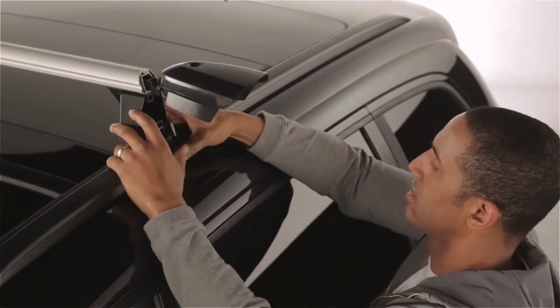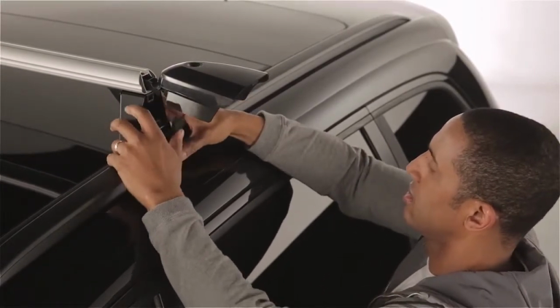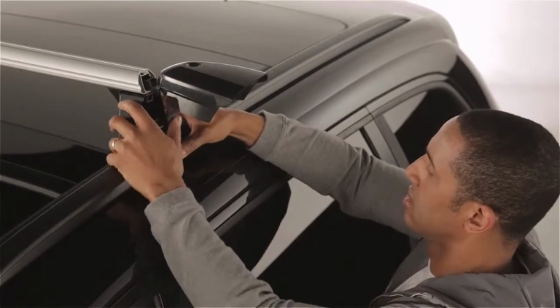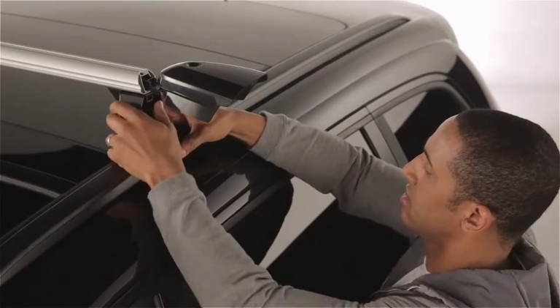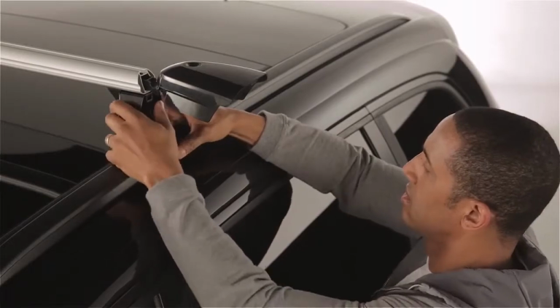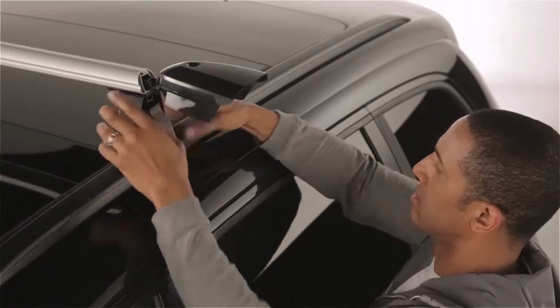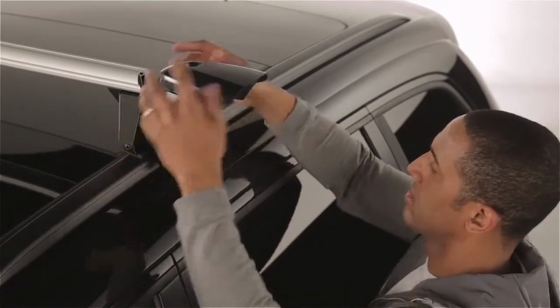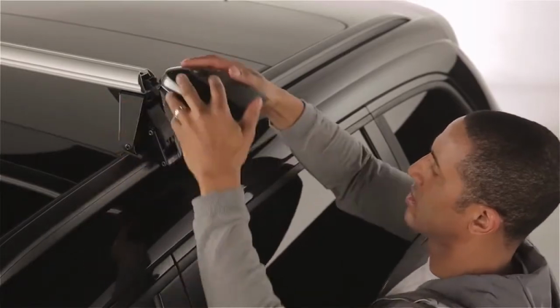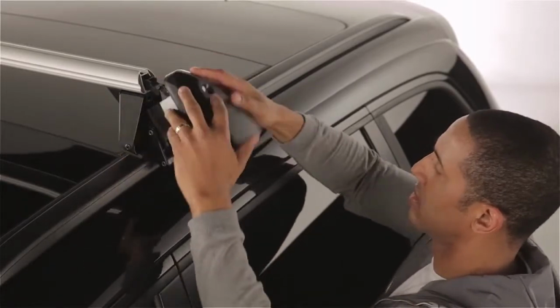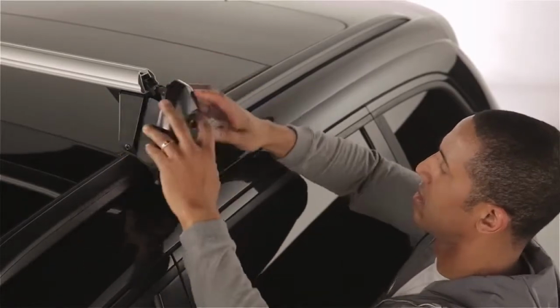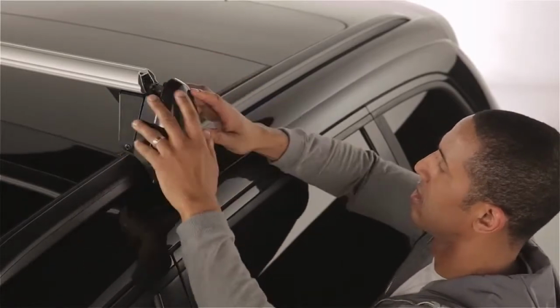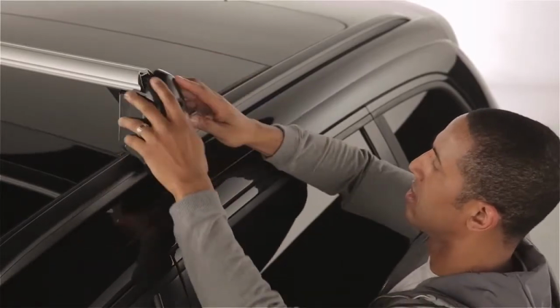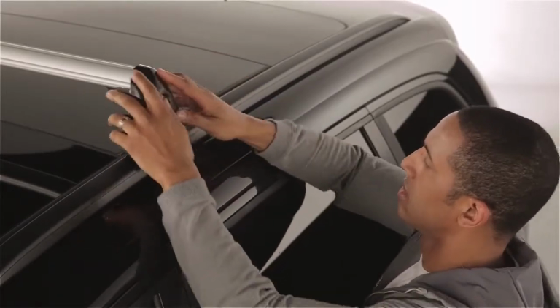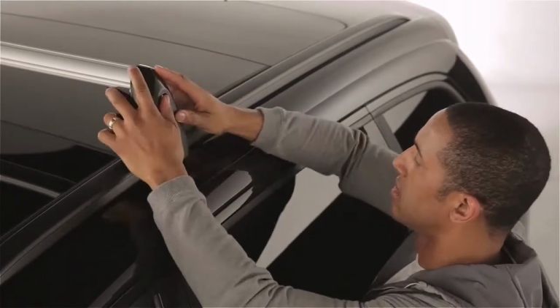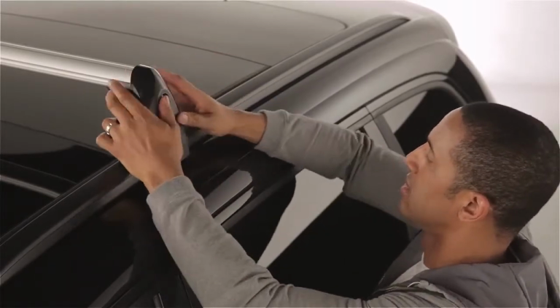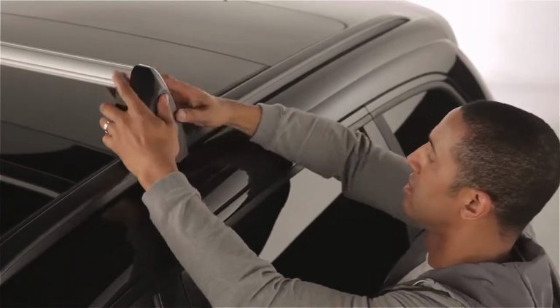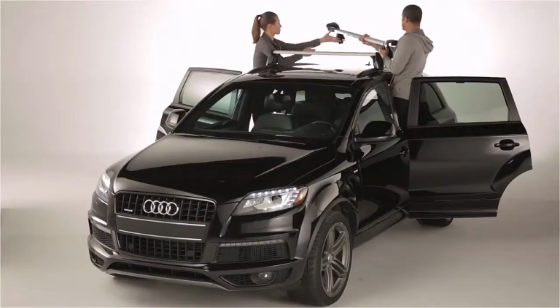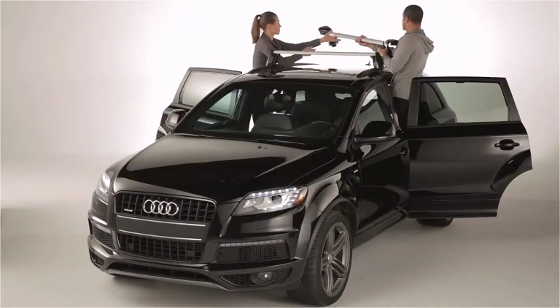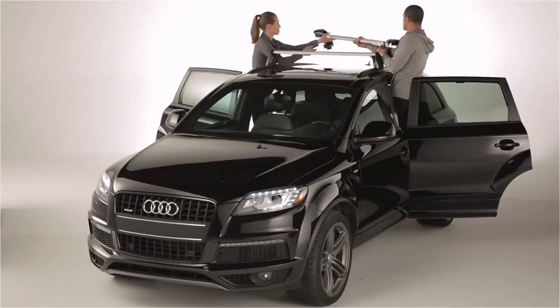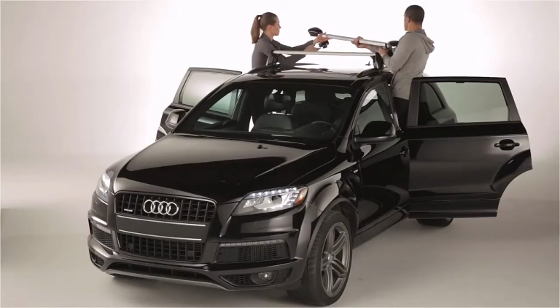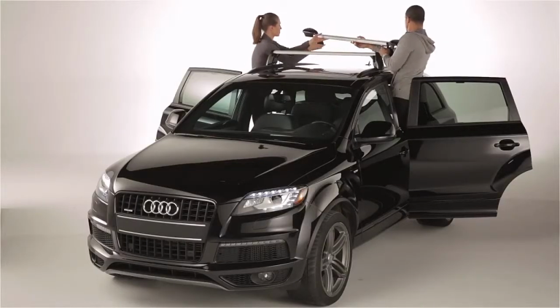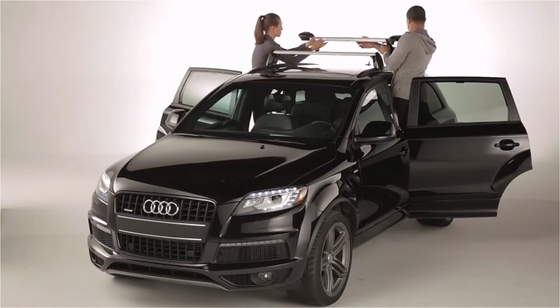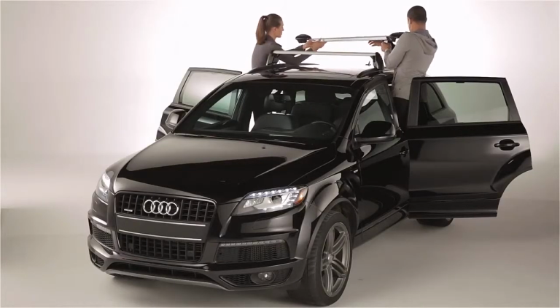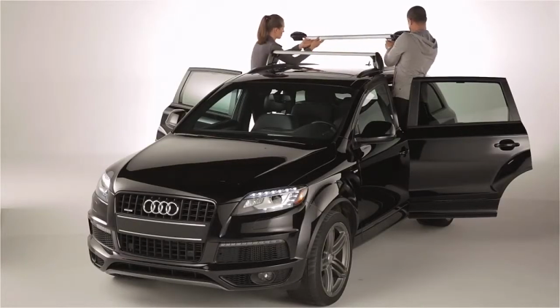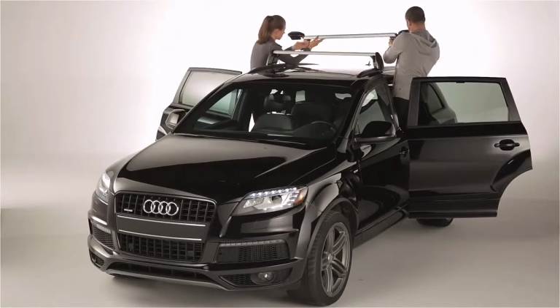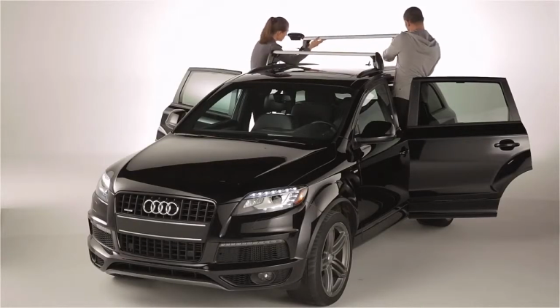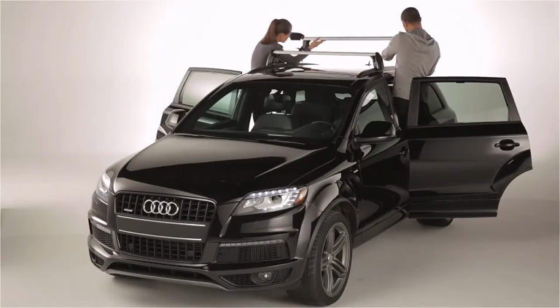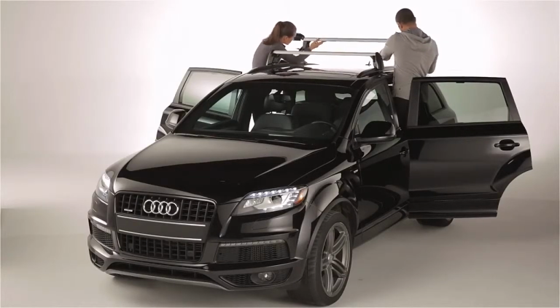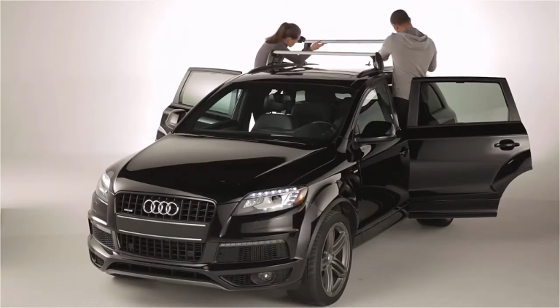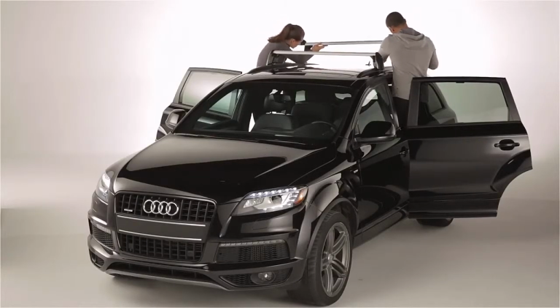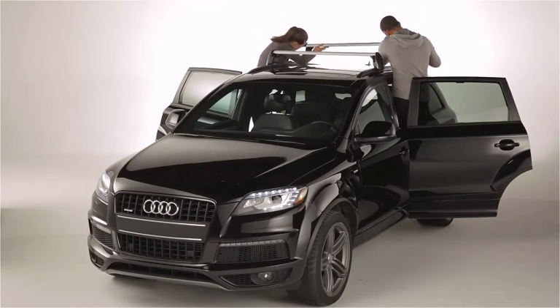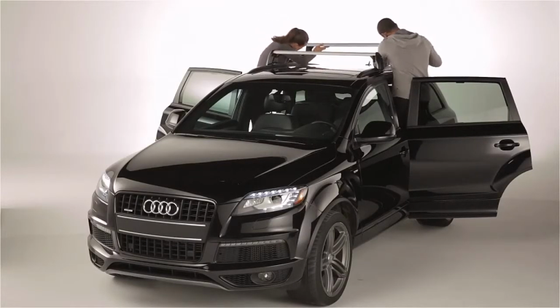Lock the bars into position by flipping up the clamping lever. Repeat the steps for the rear bars.